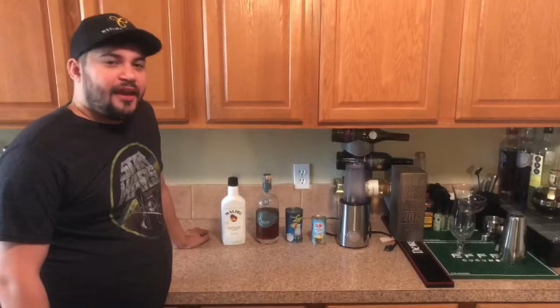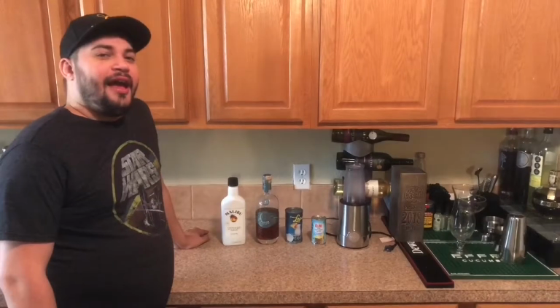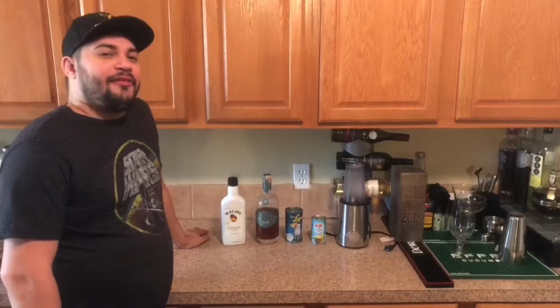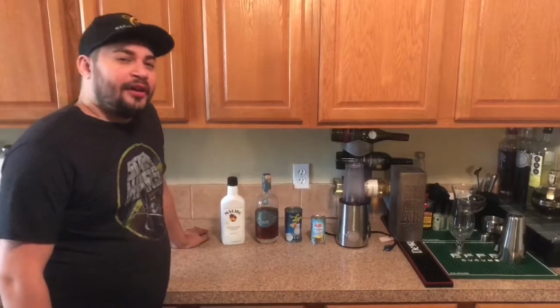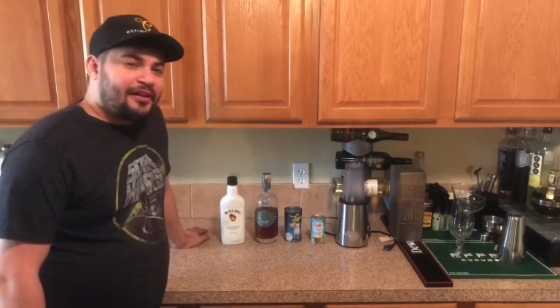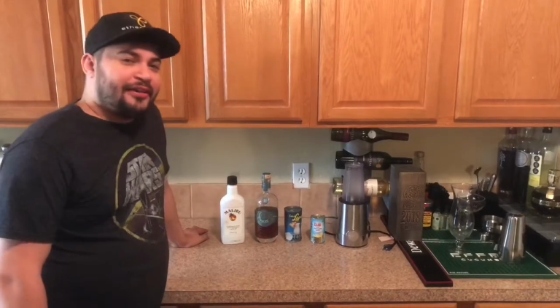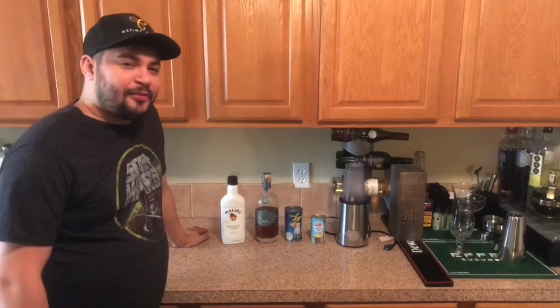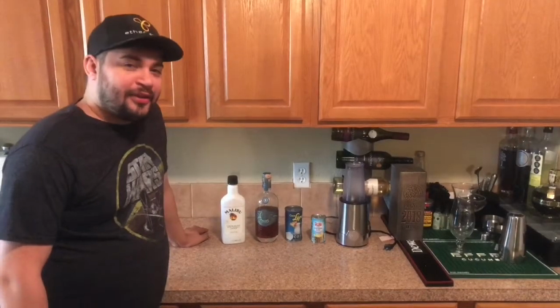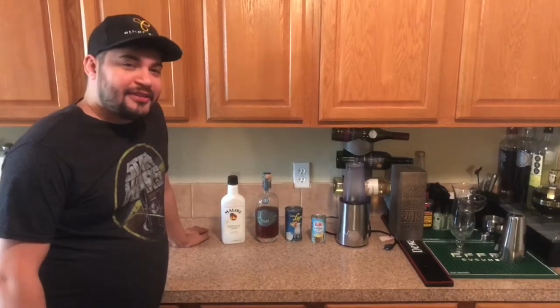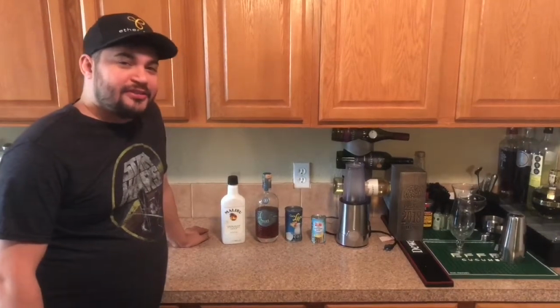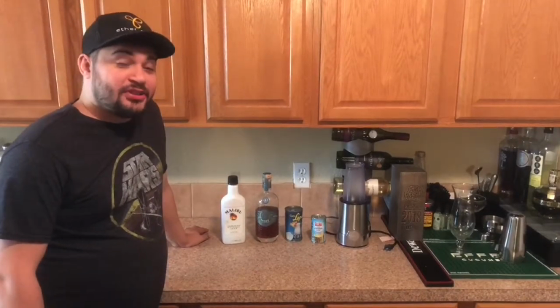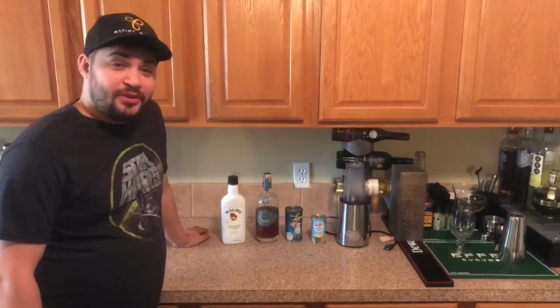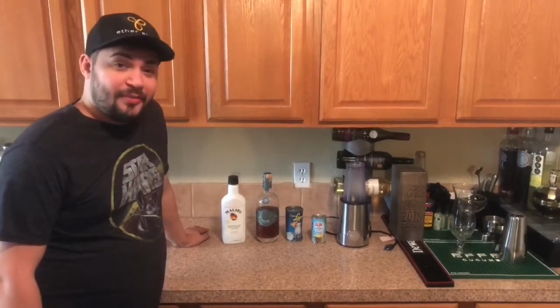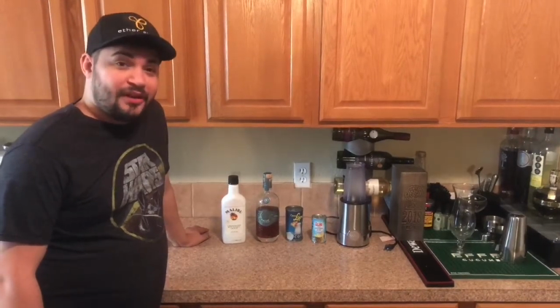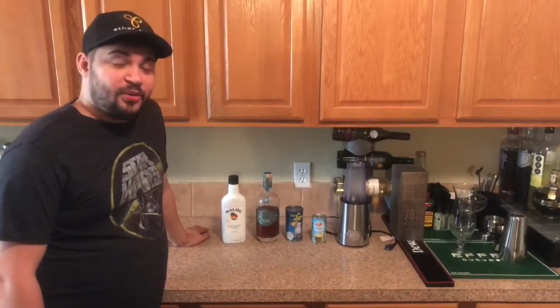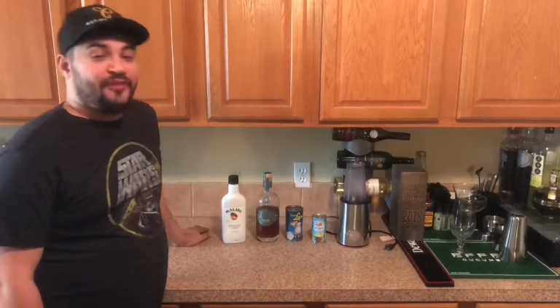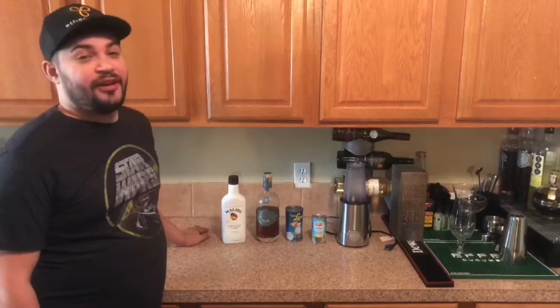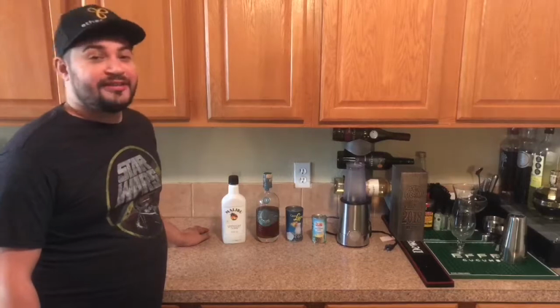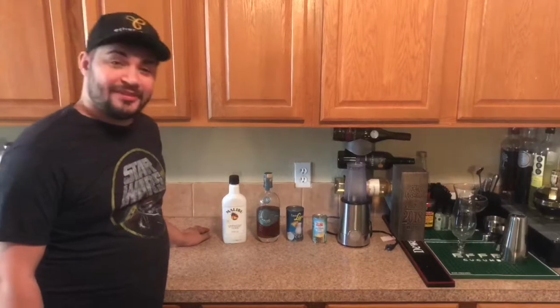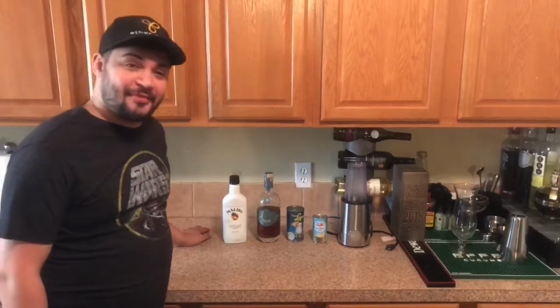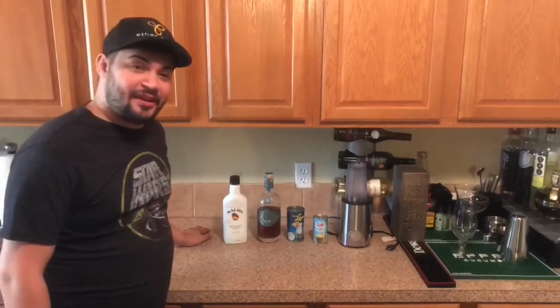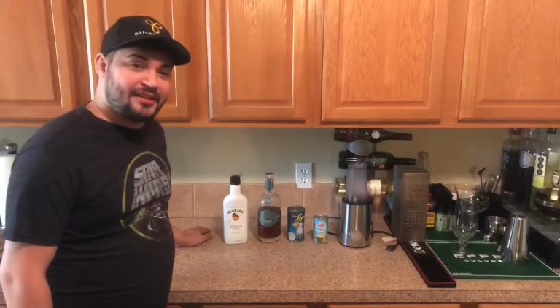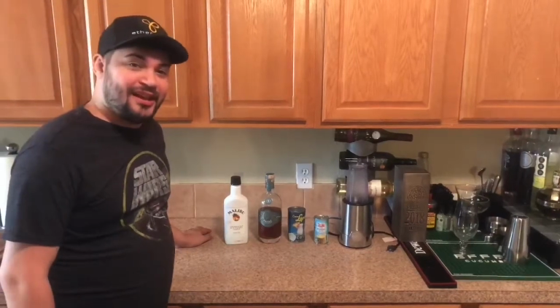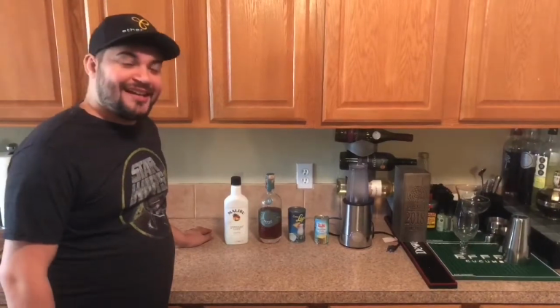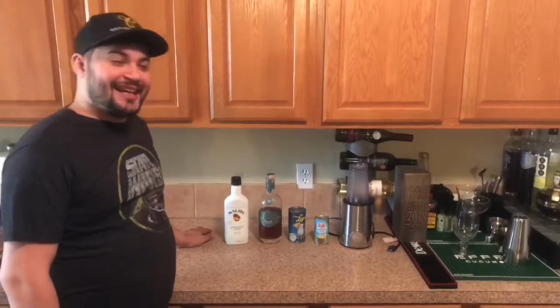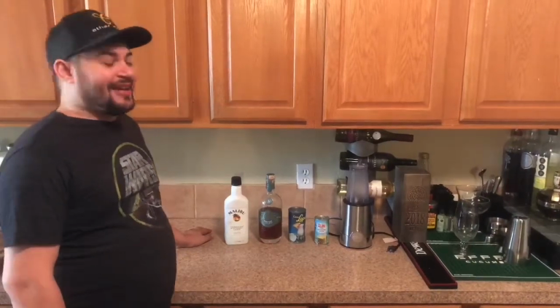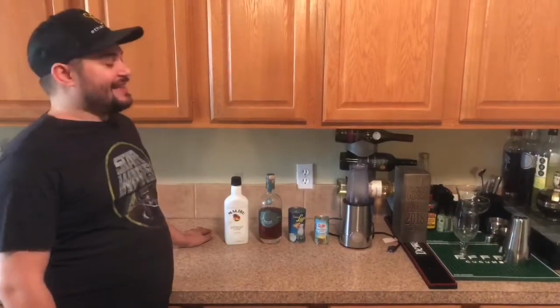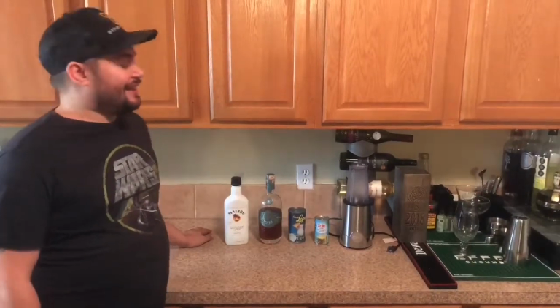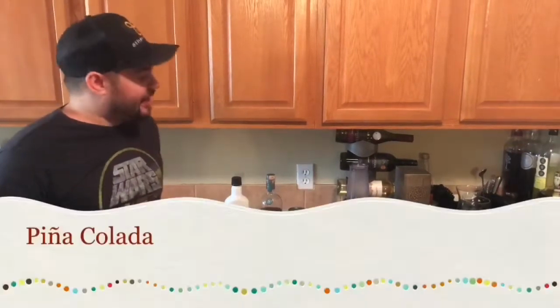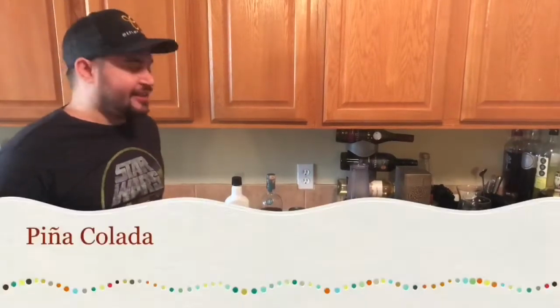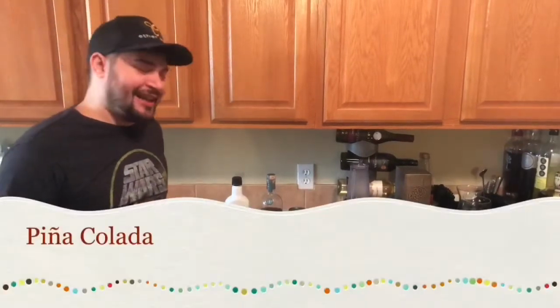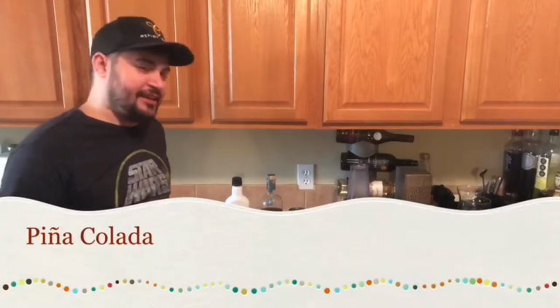Hey everyone, Kyle here from Paradox Liquors showing you how to make a quick fun summertime cocktail. Today we got the pina colada.